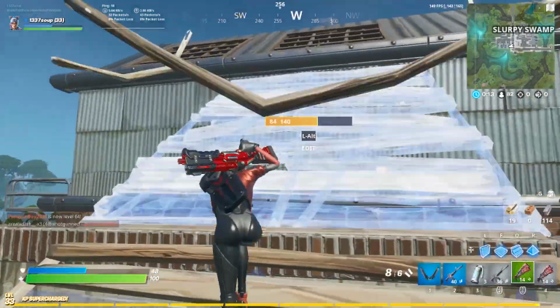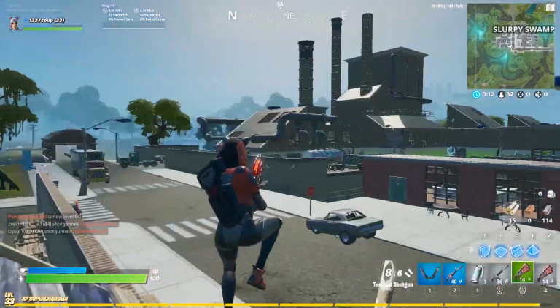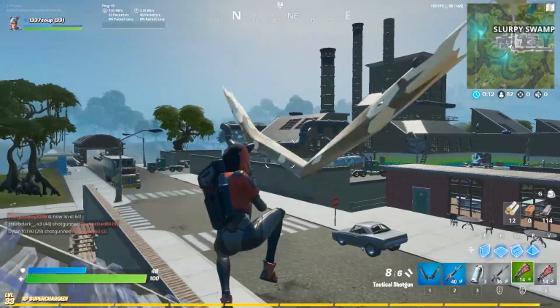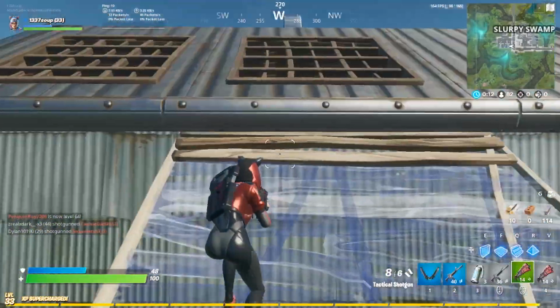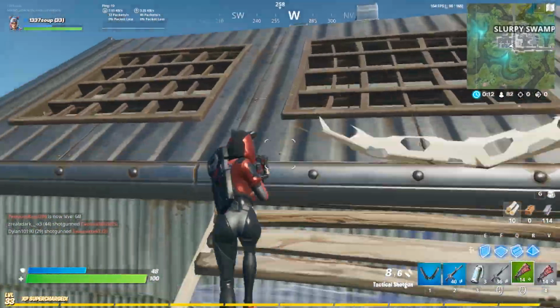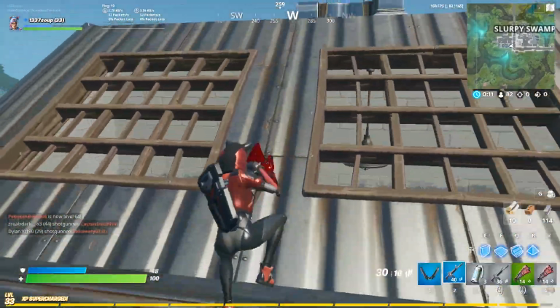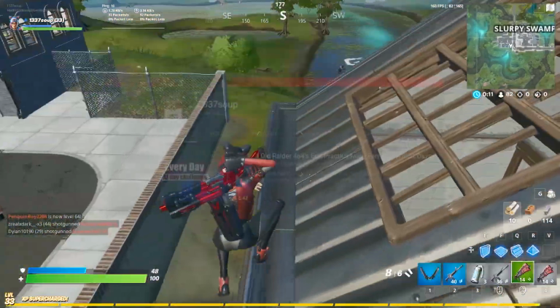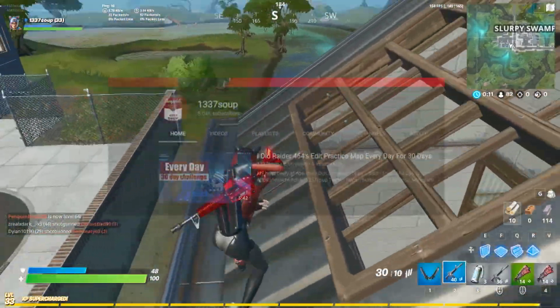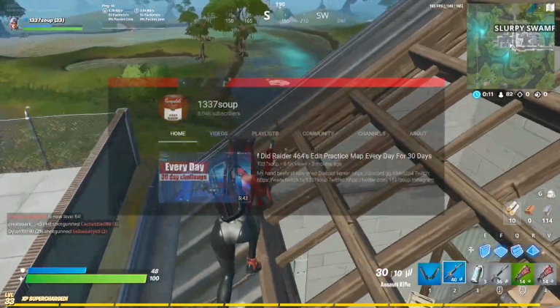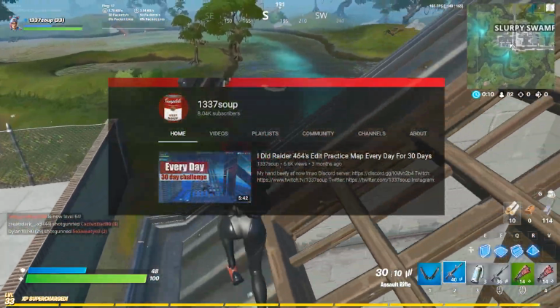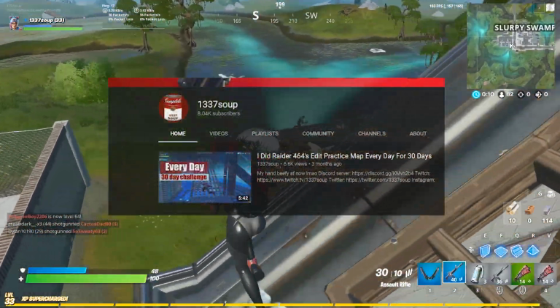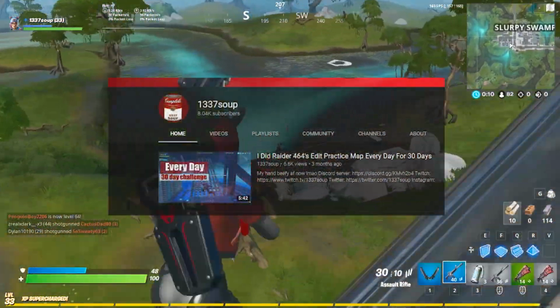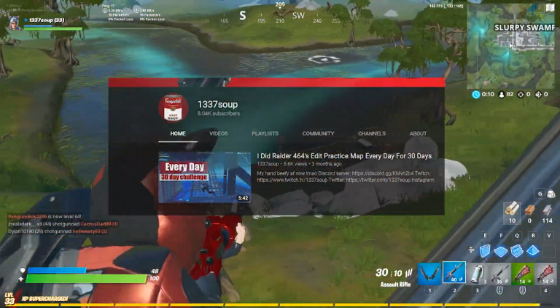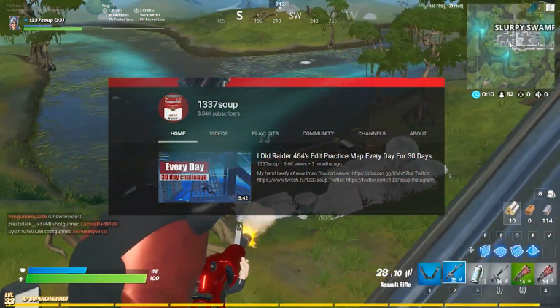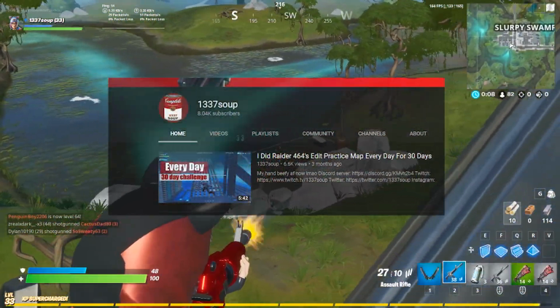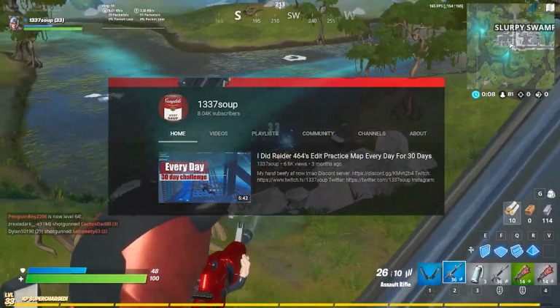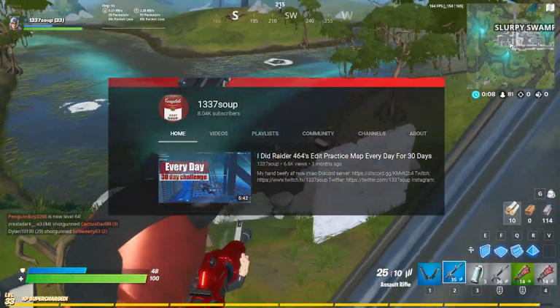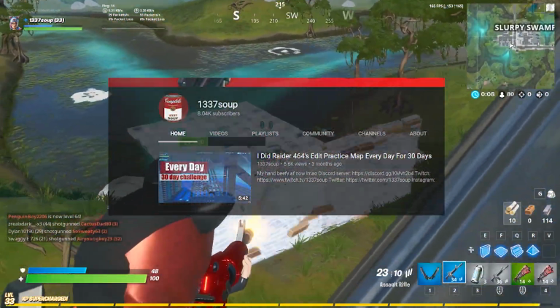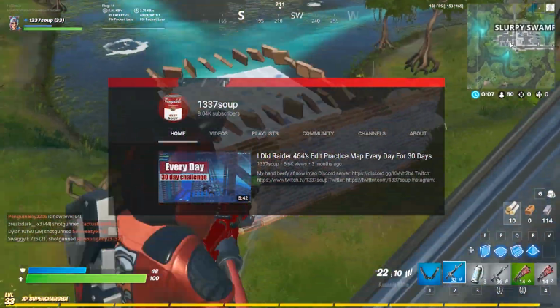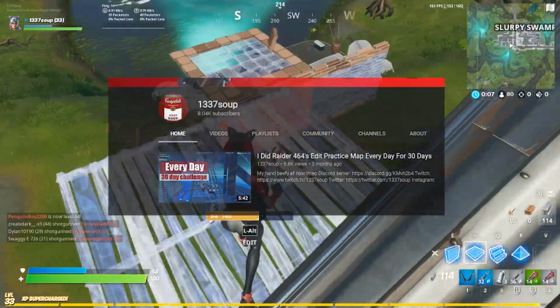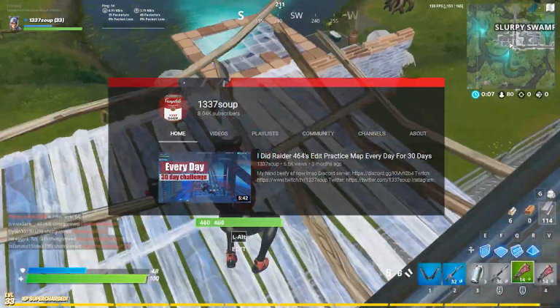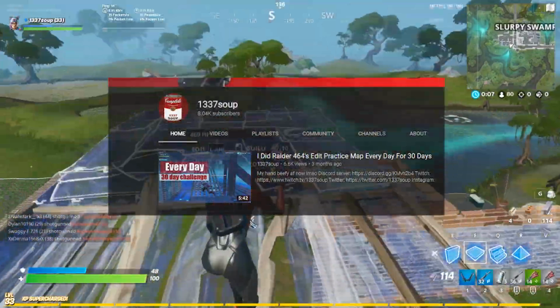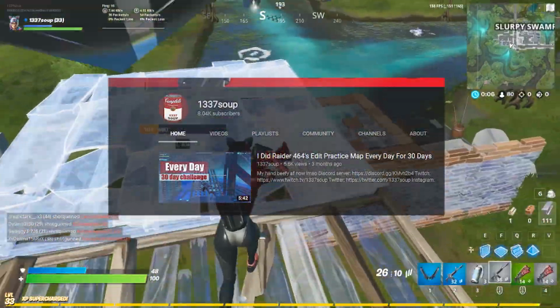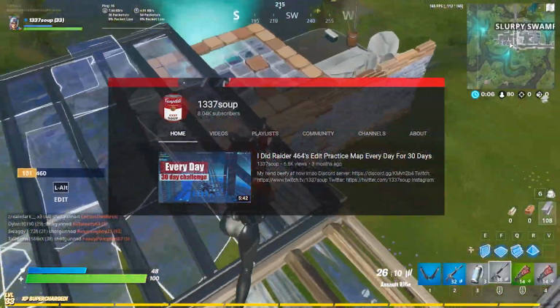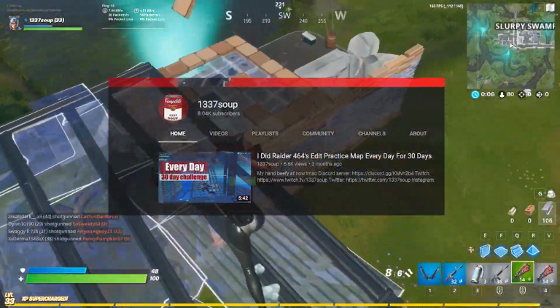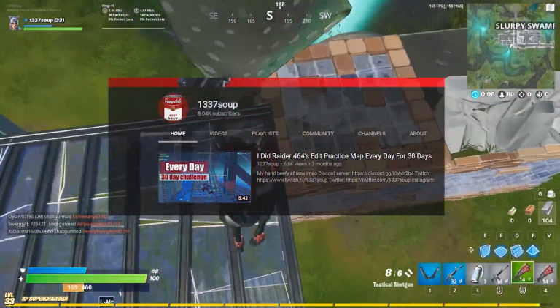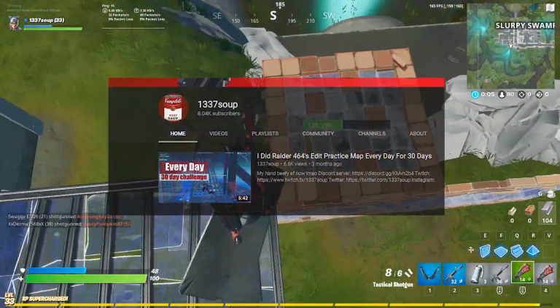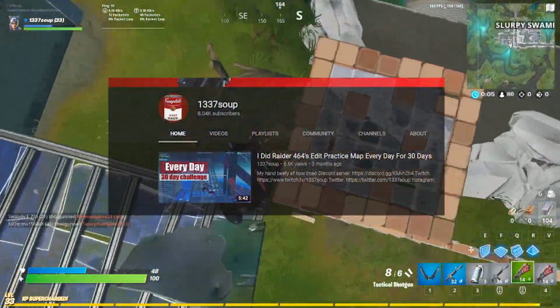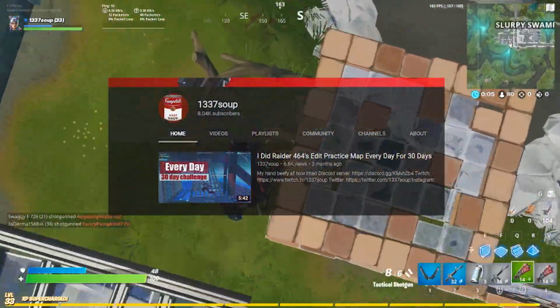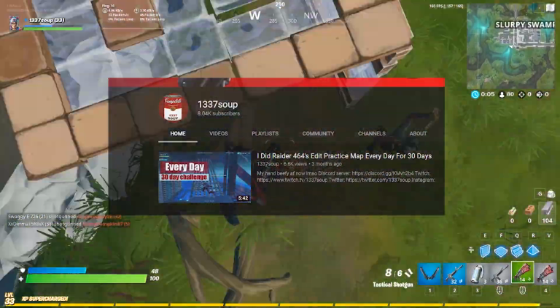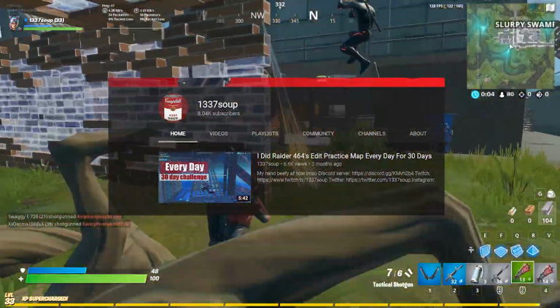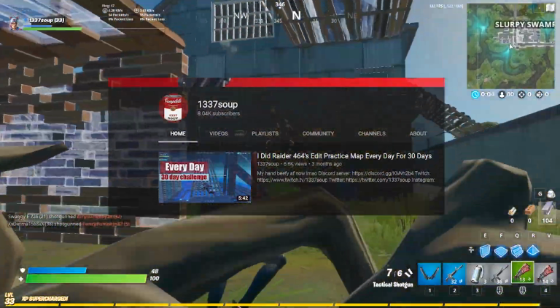Hey guys, it's Dsup here, and I just want to say thank you guys so much for 8000 subscribers. The support recently has been crazy, so I really appreciate it guys, thanks.